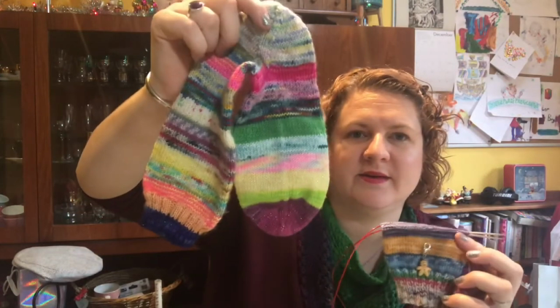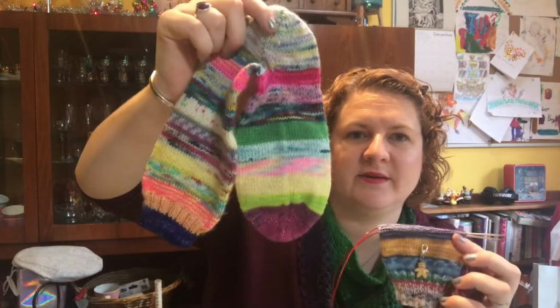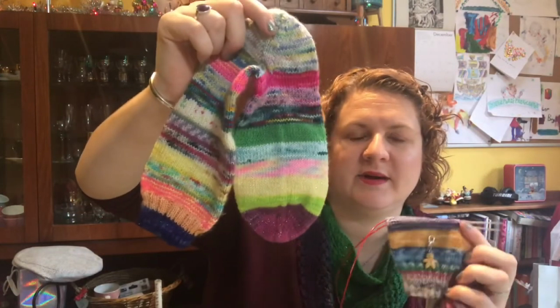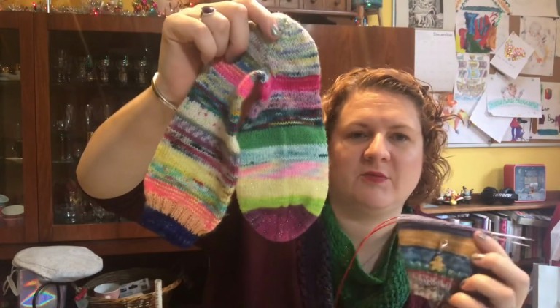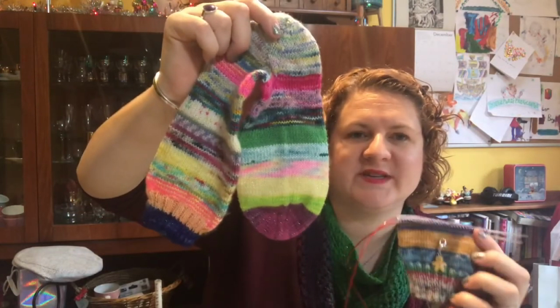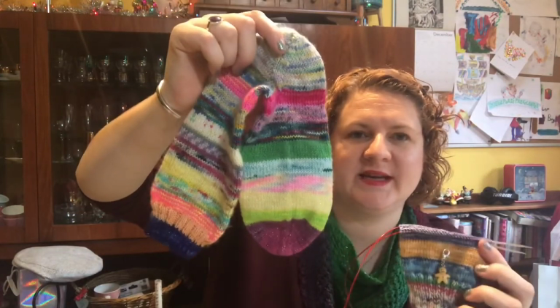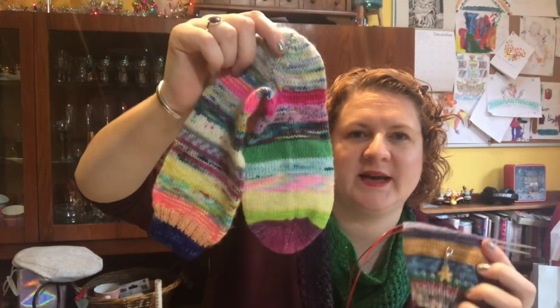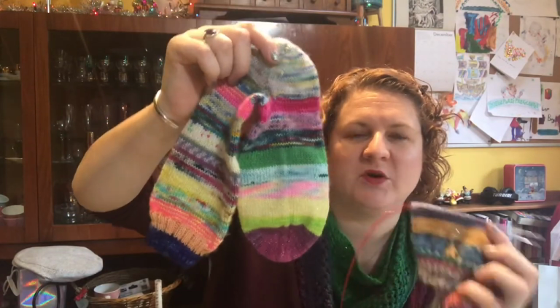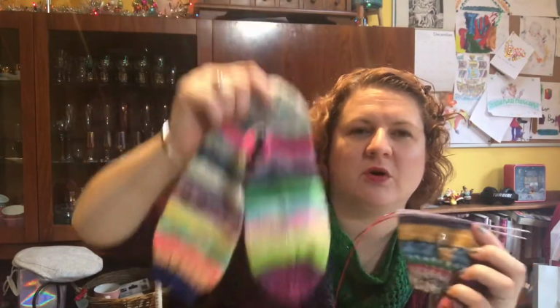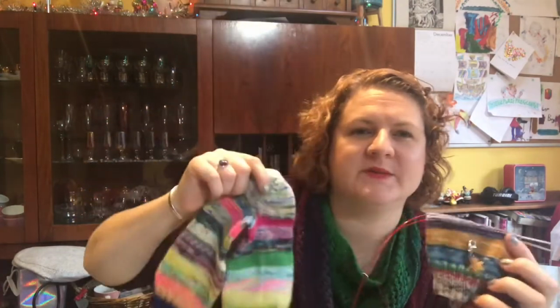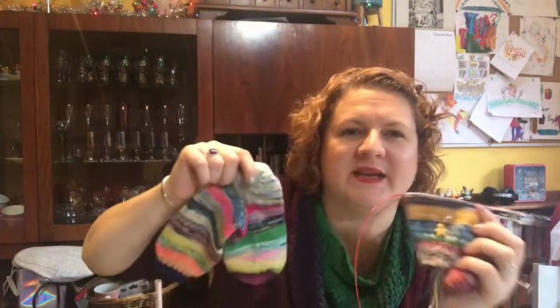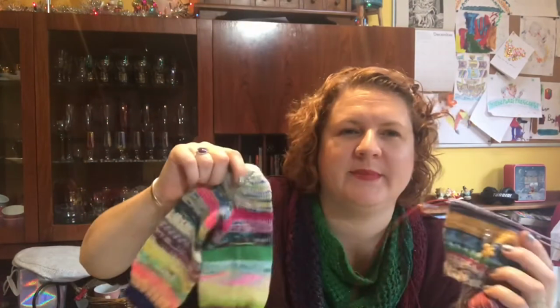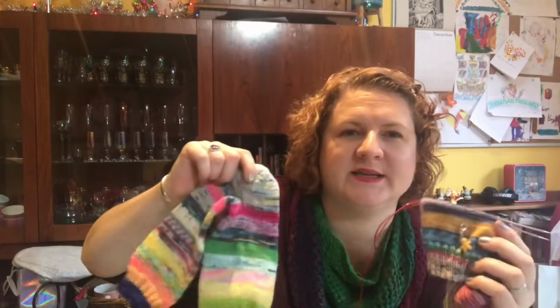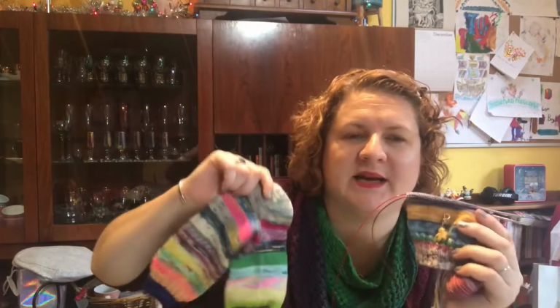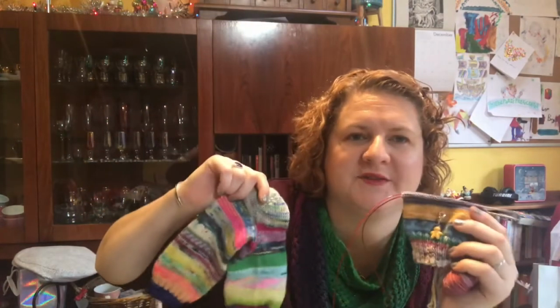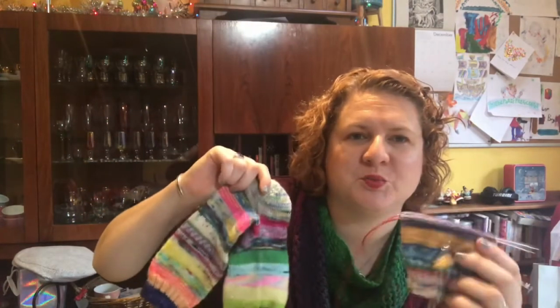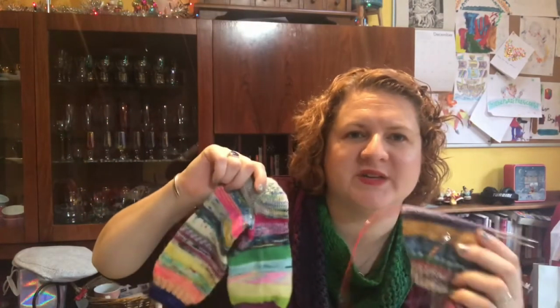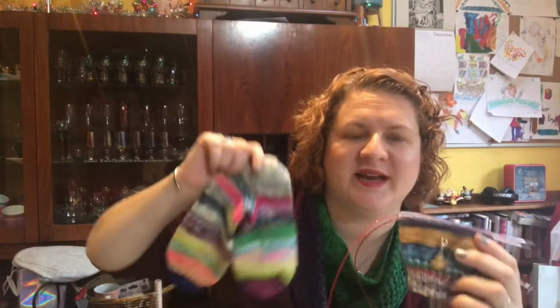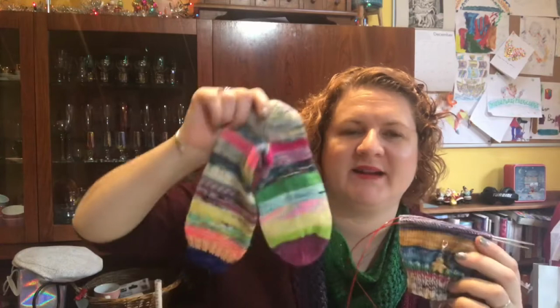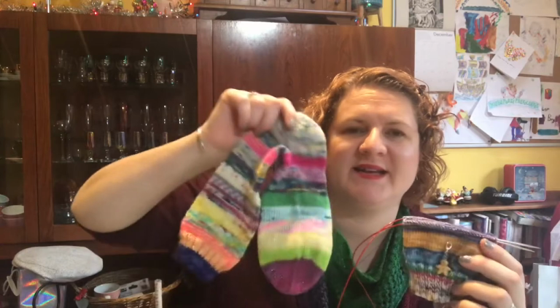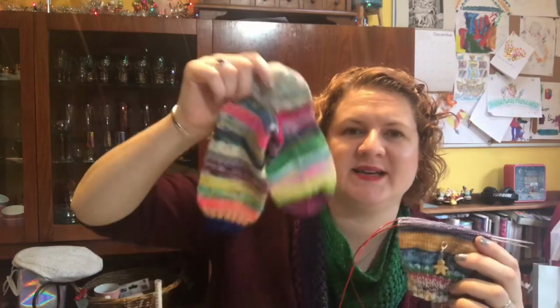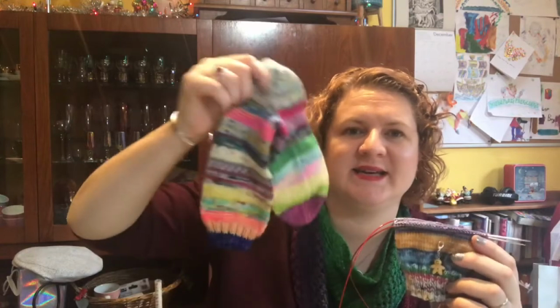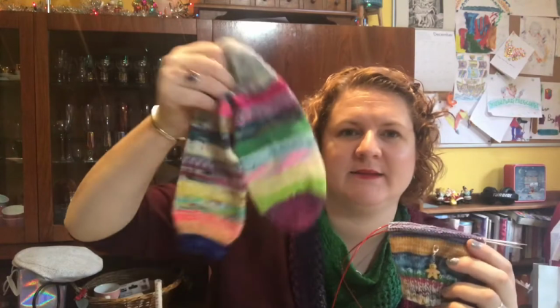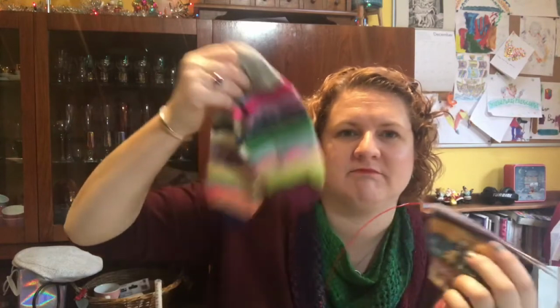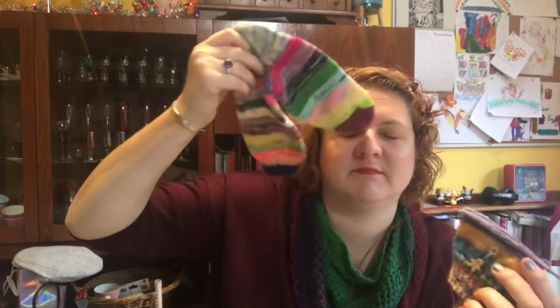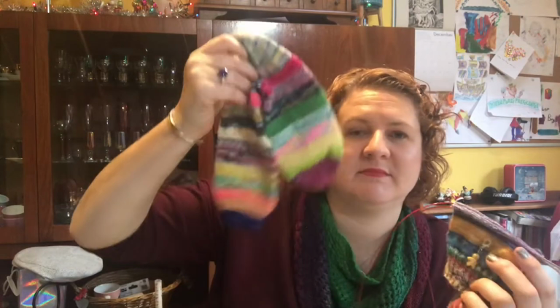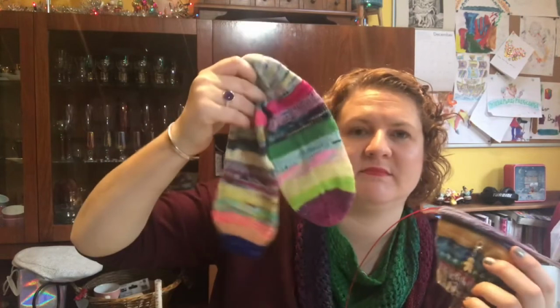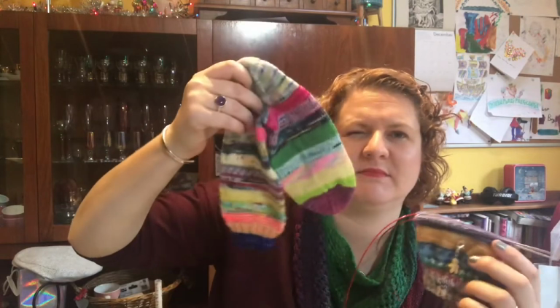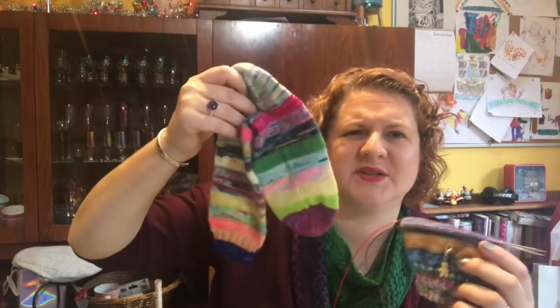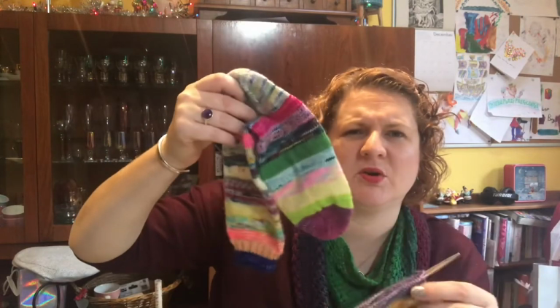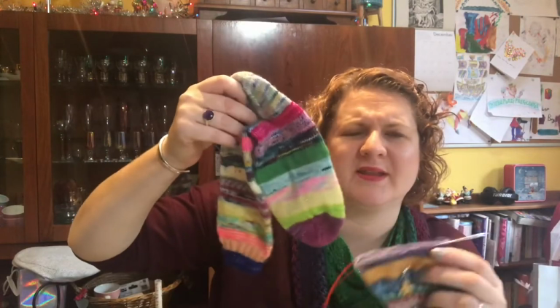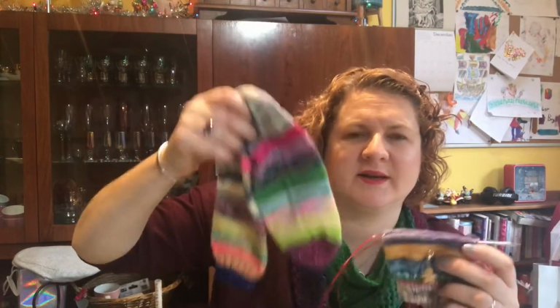I need 18 minis per sock I think — is that right?